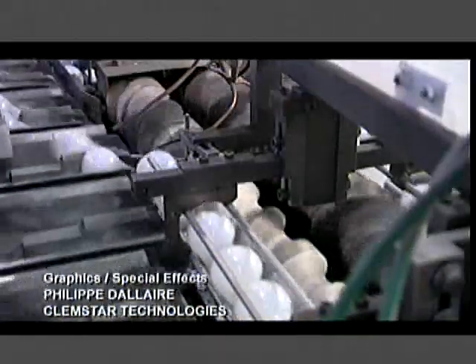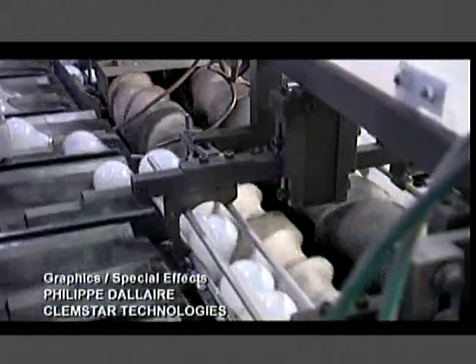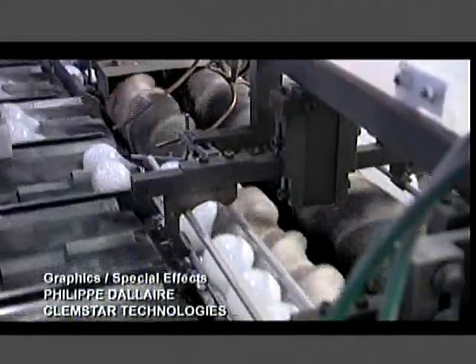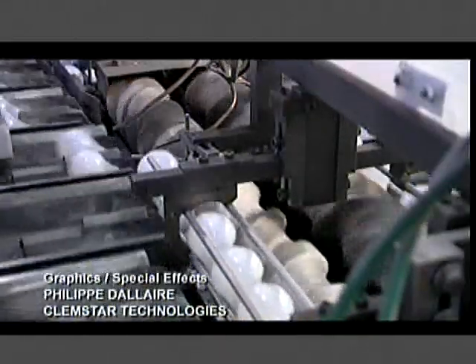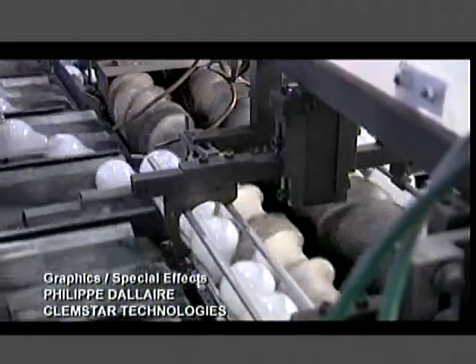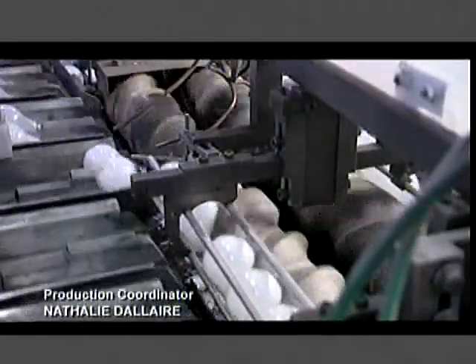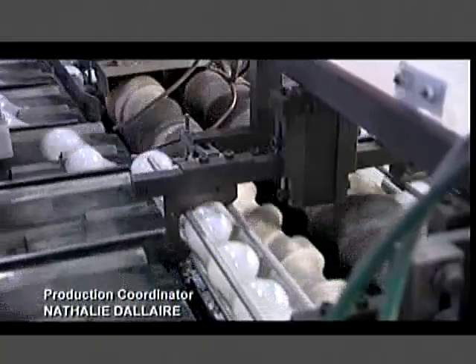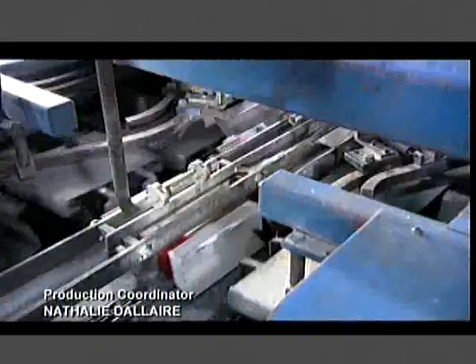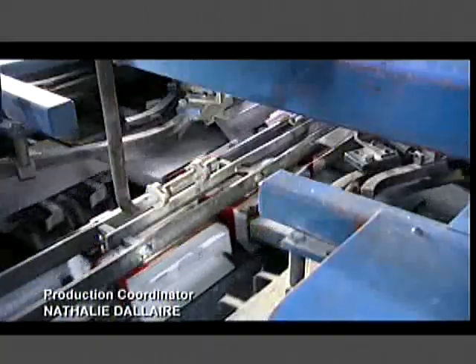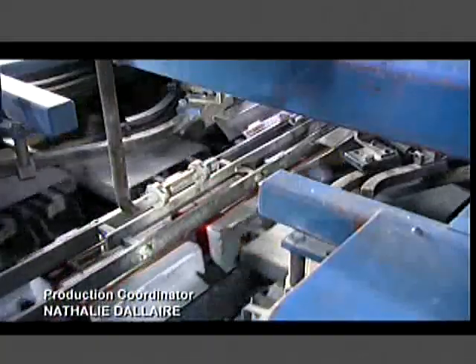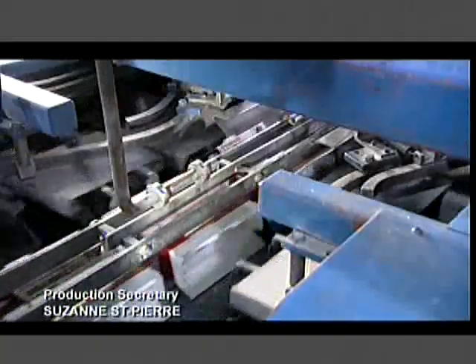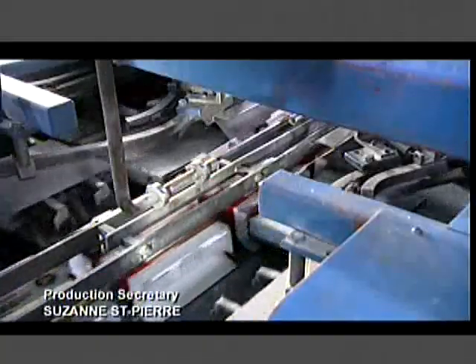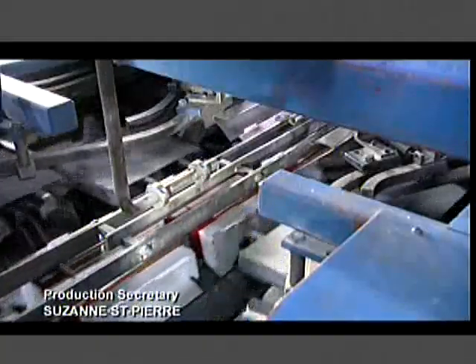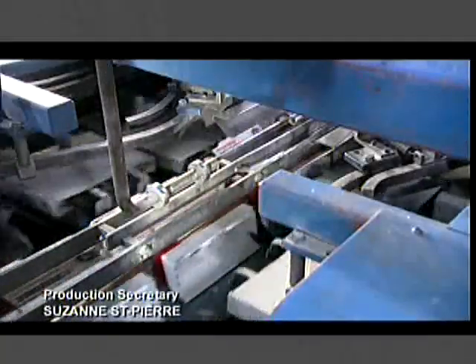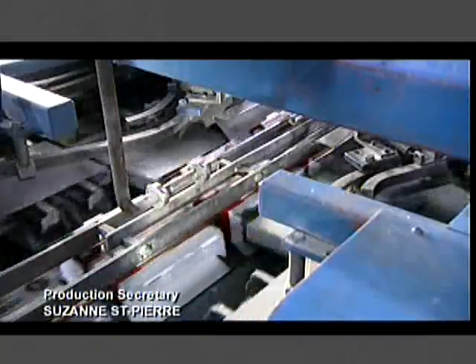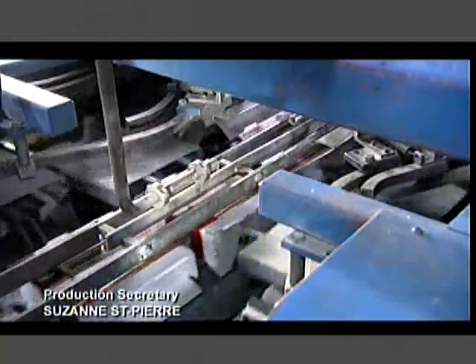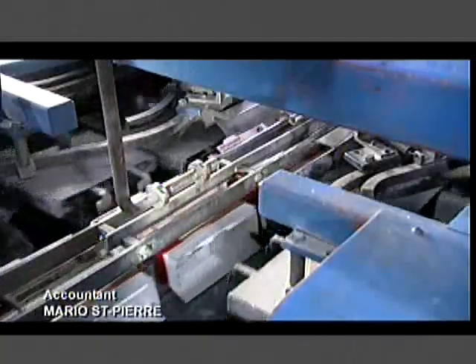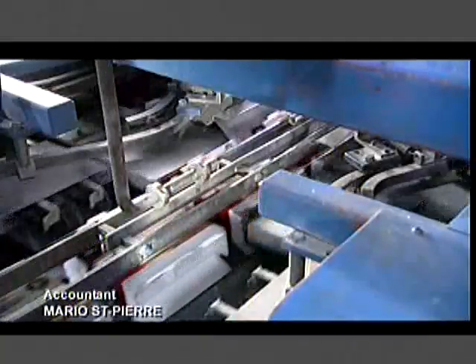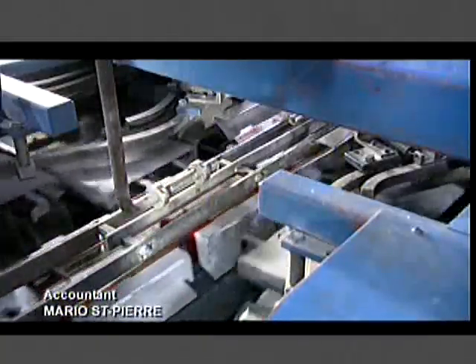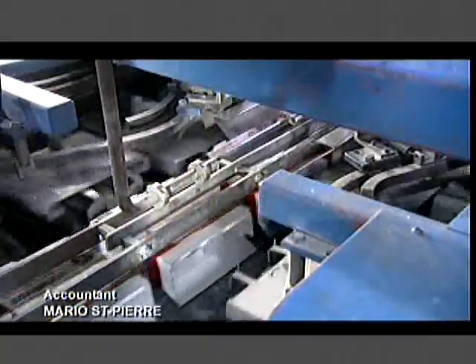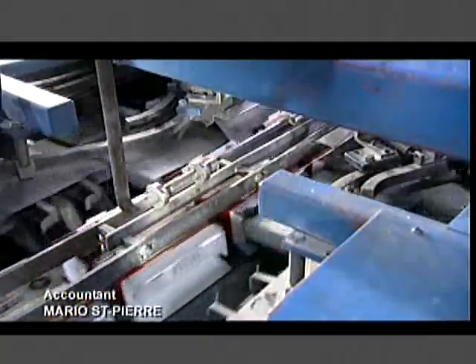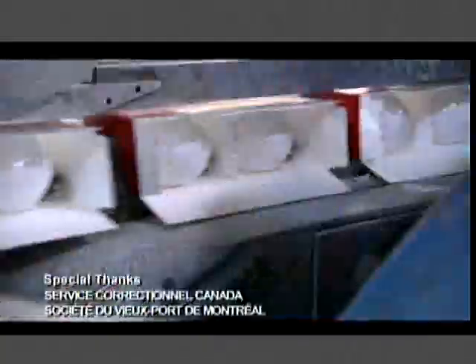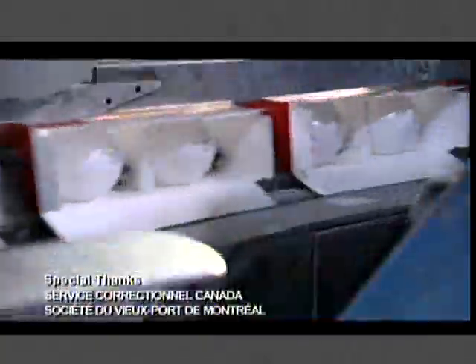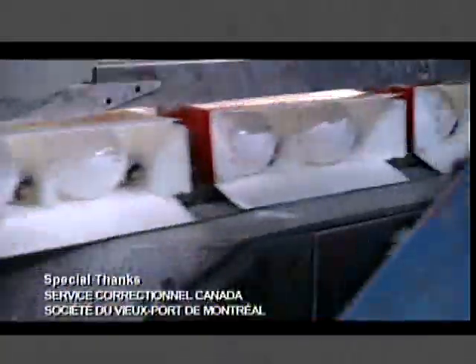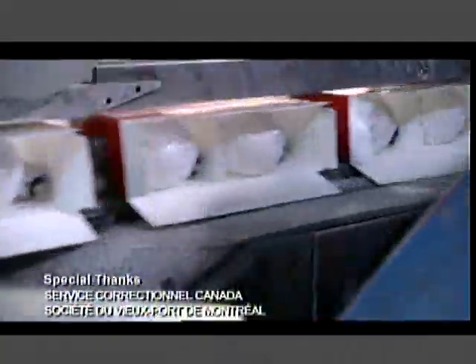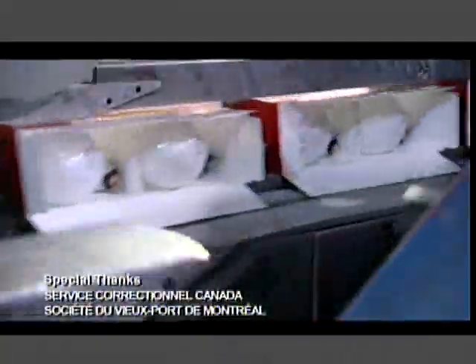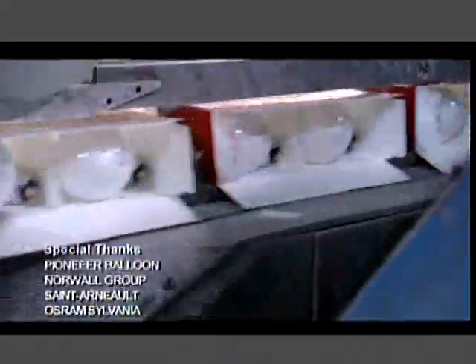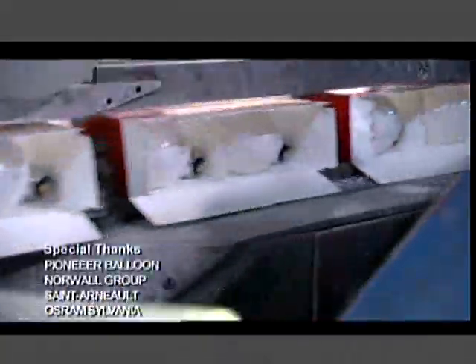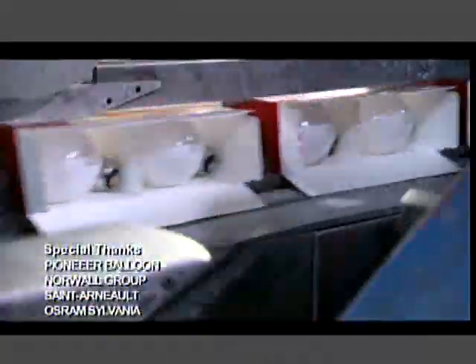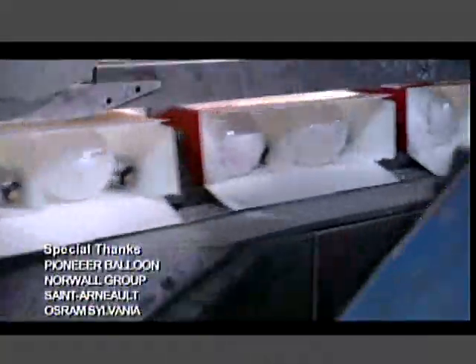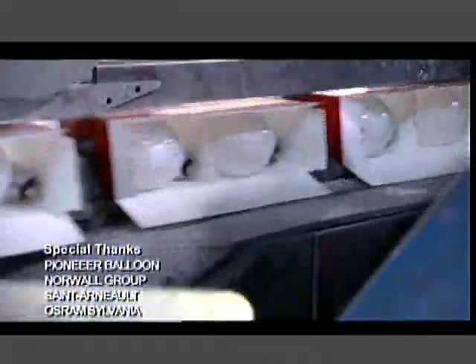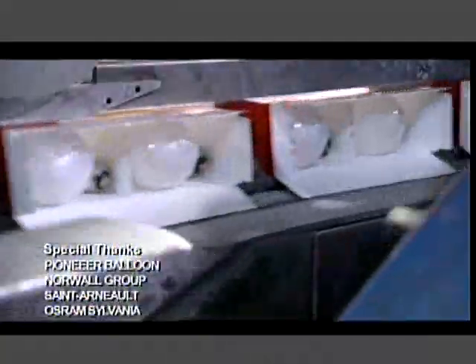The automated packaging equipment is designed to cushion and protect the fragile bulbs so they don't break during transport.